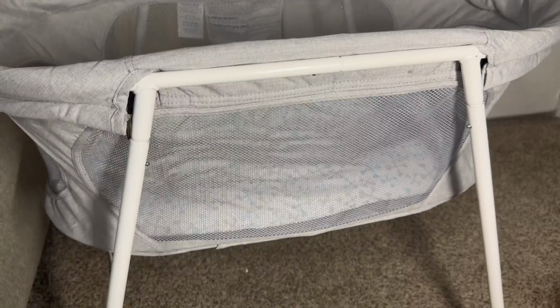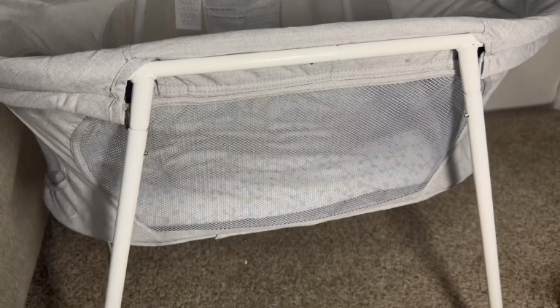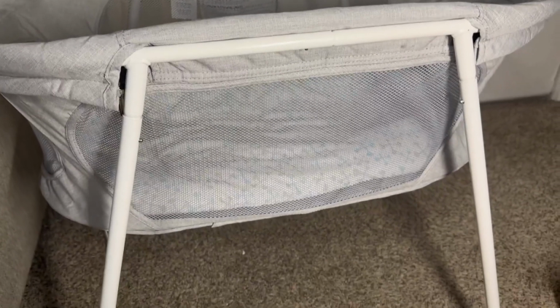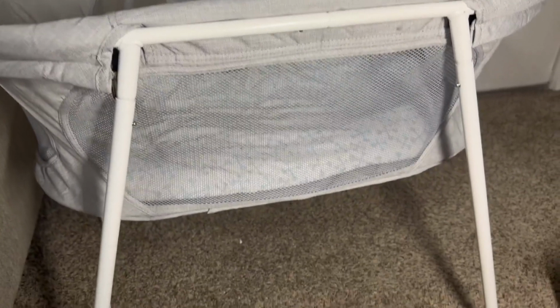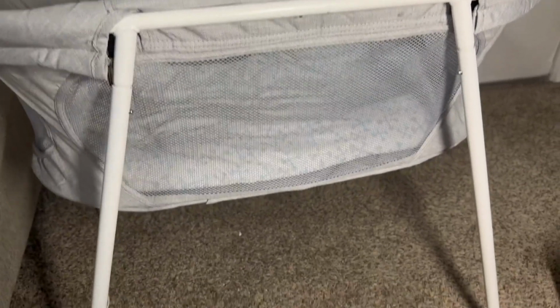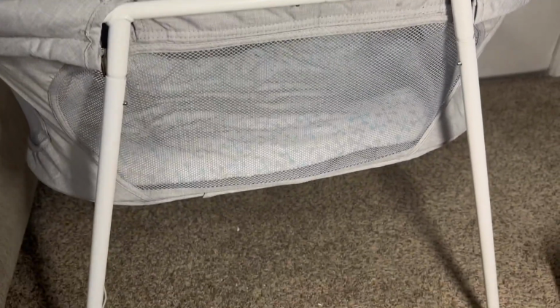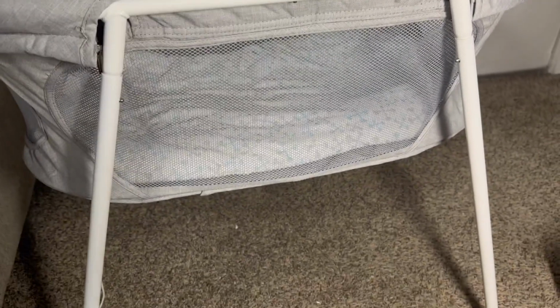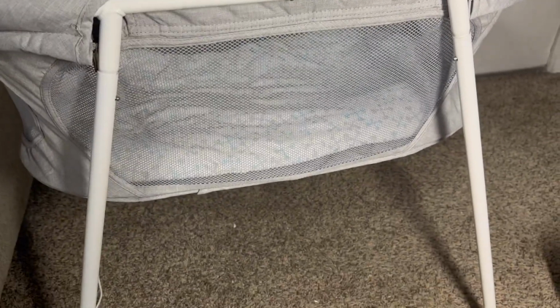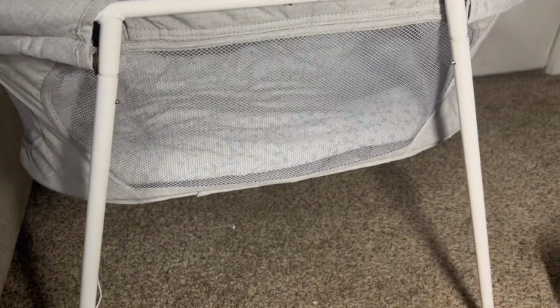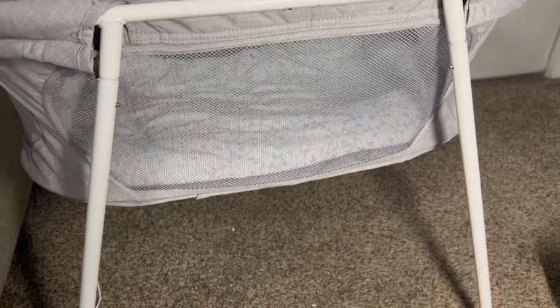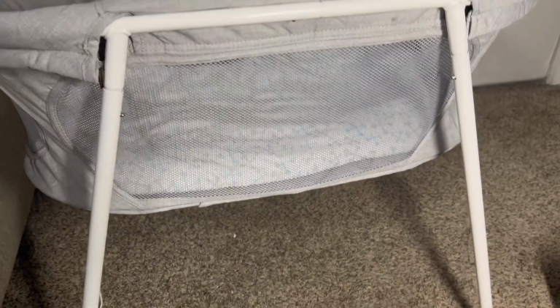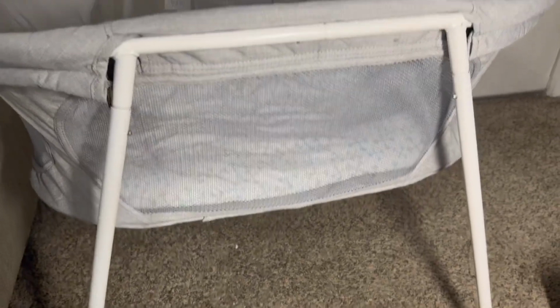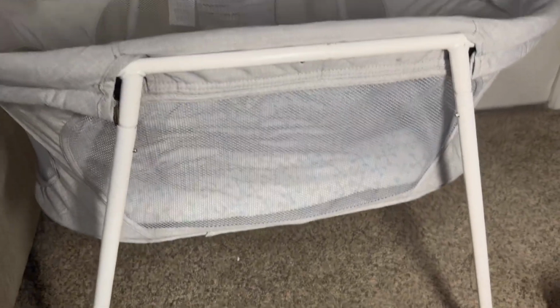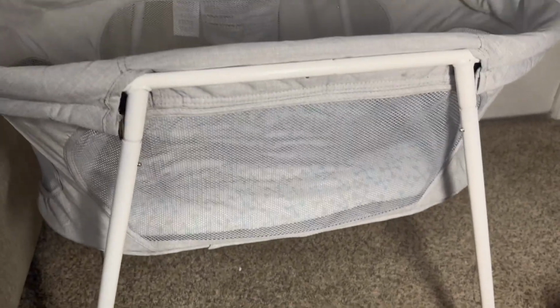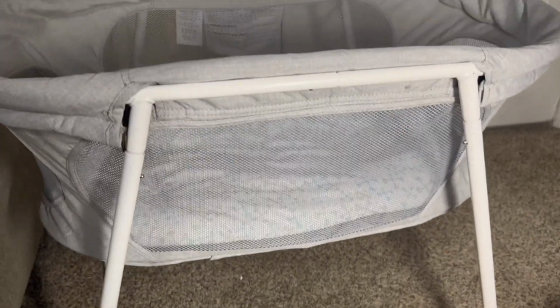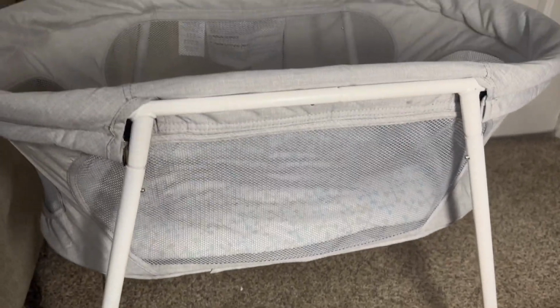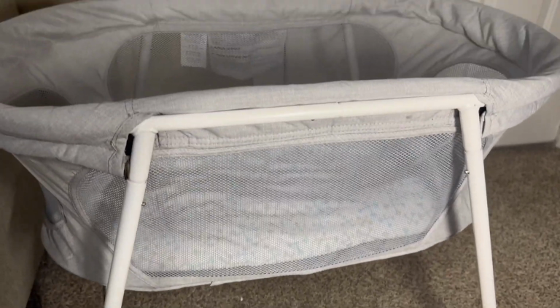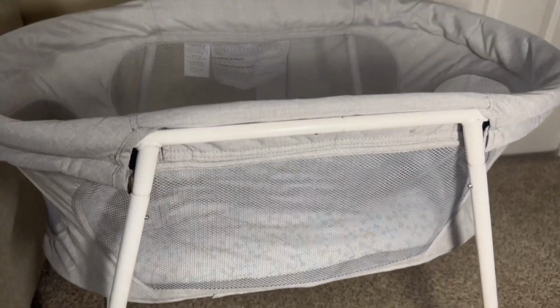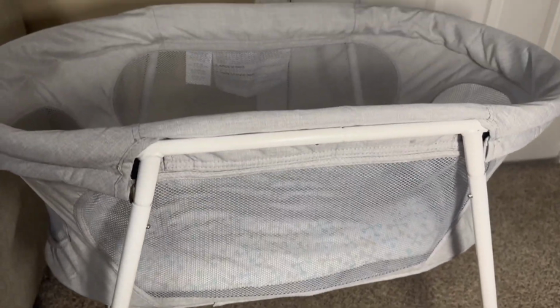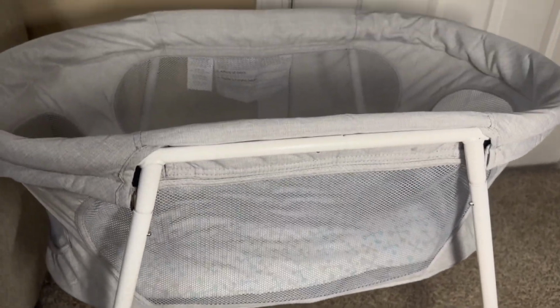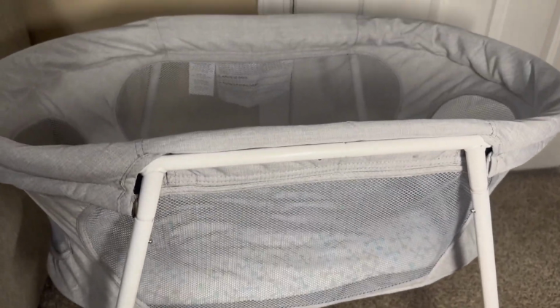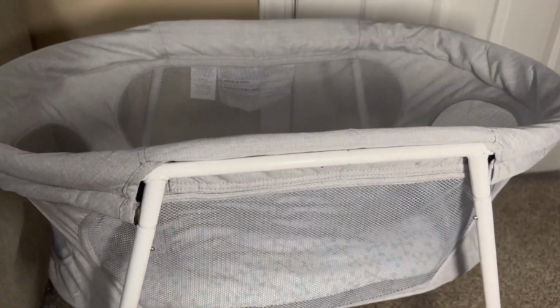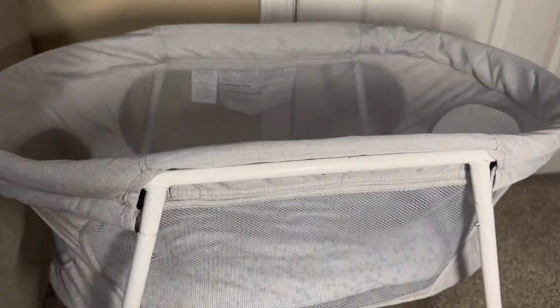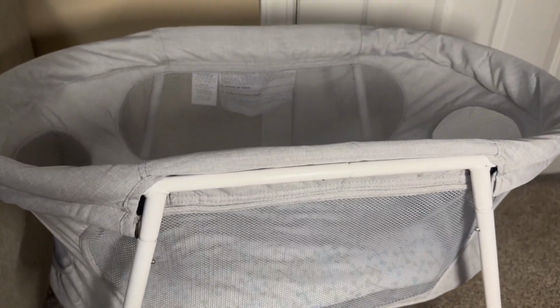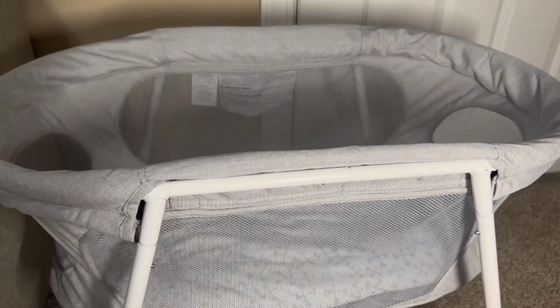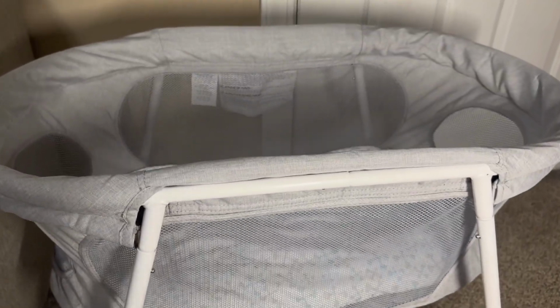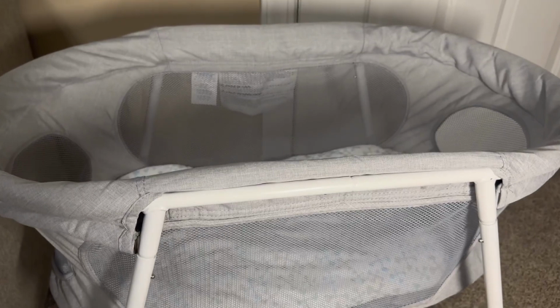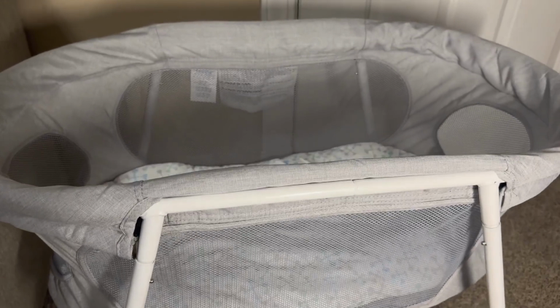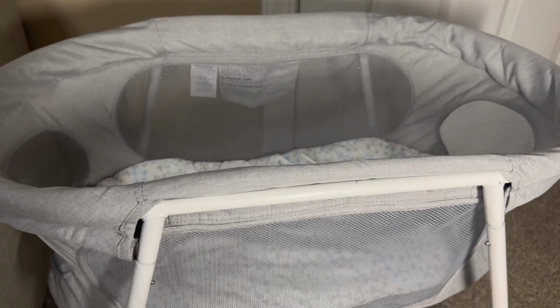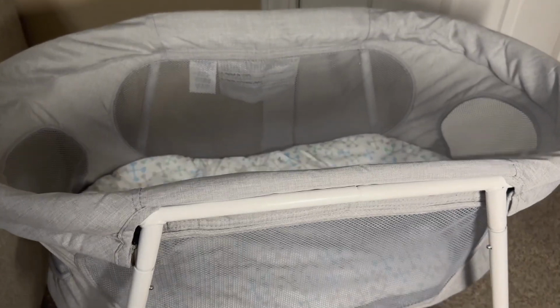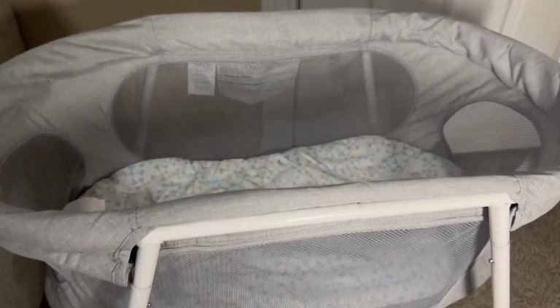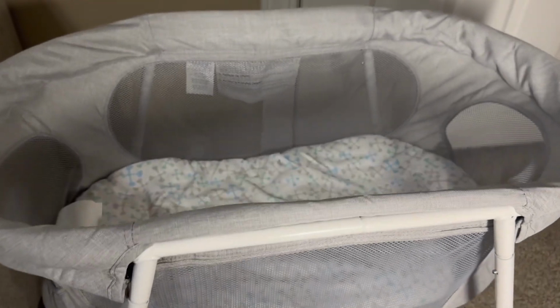So I have loved this bassinet. I think it's really great quality and I highly recommend it.